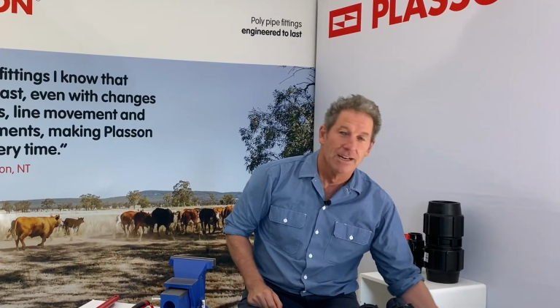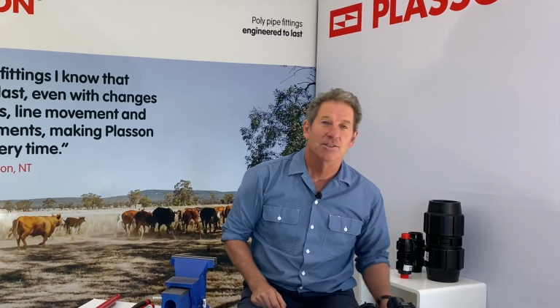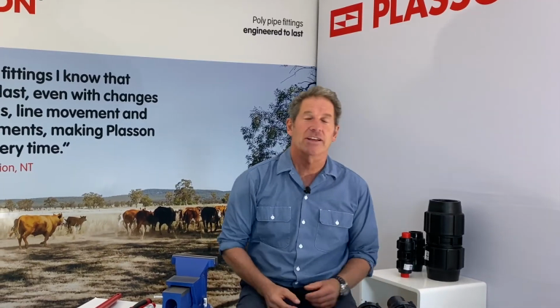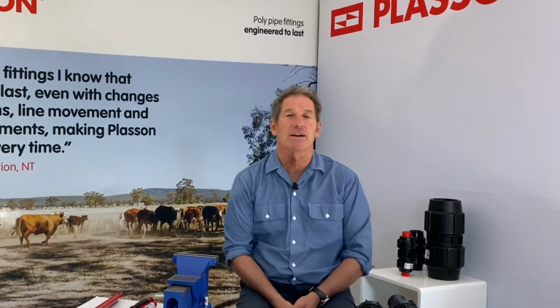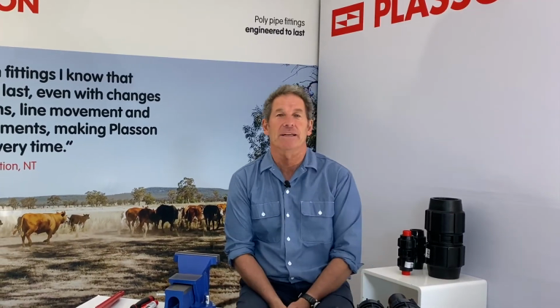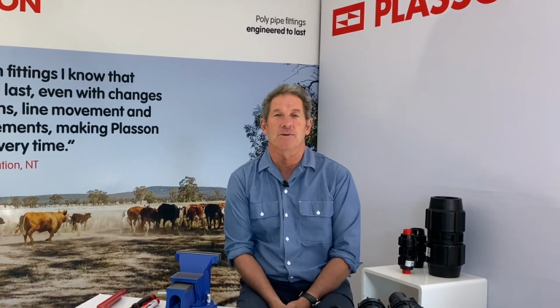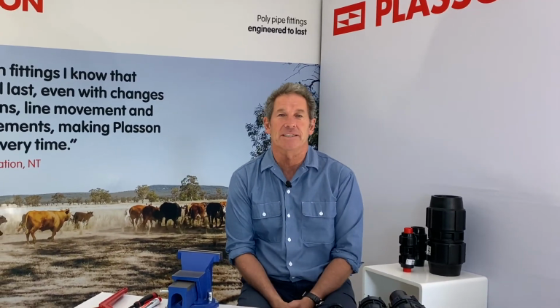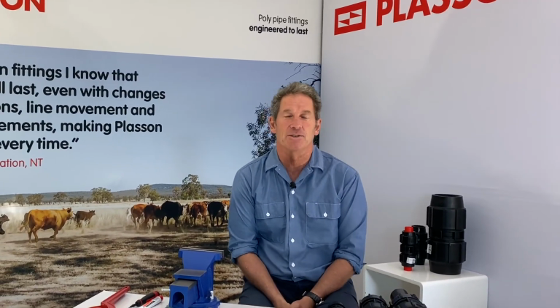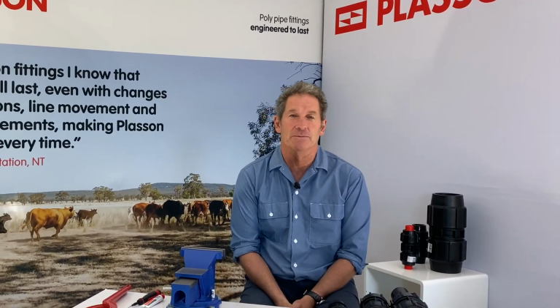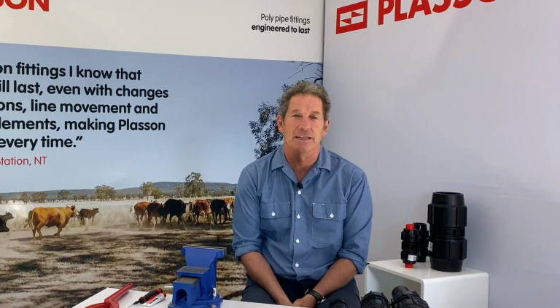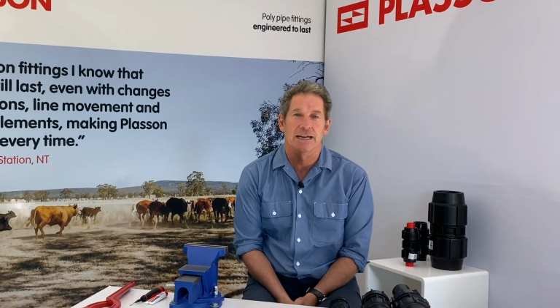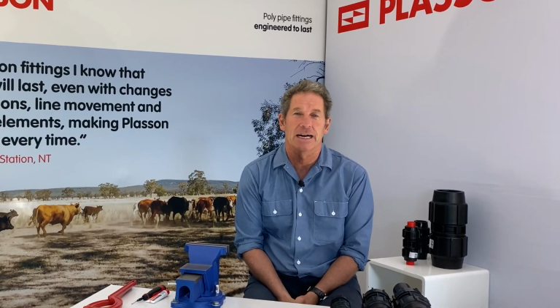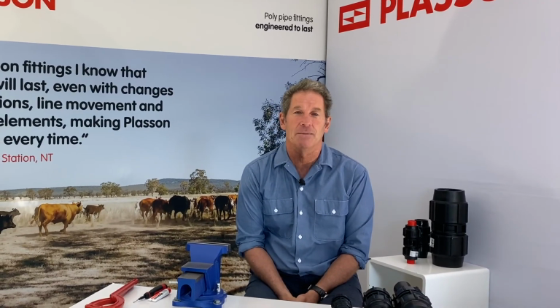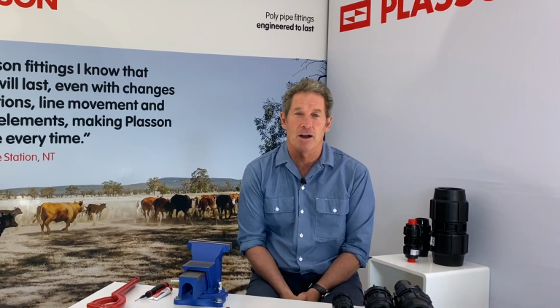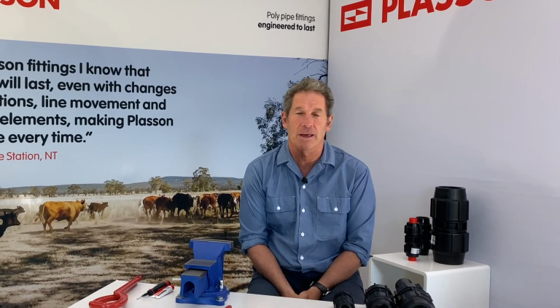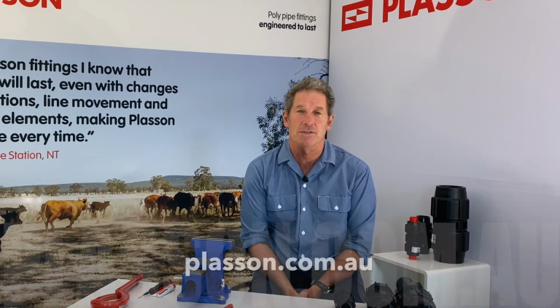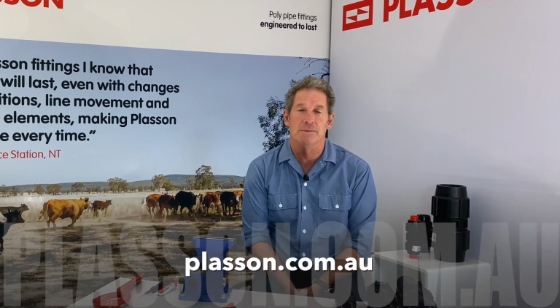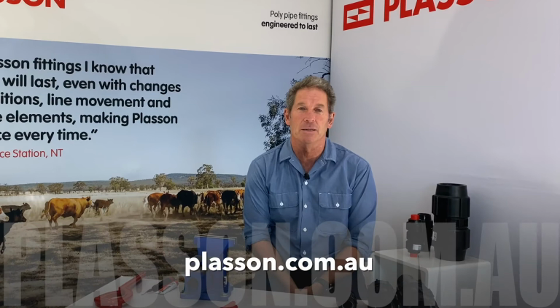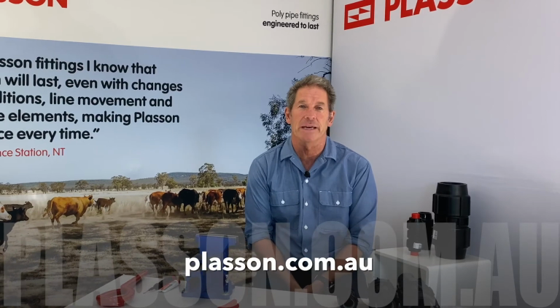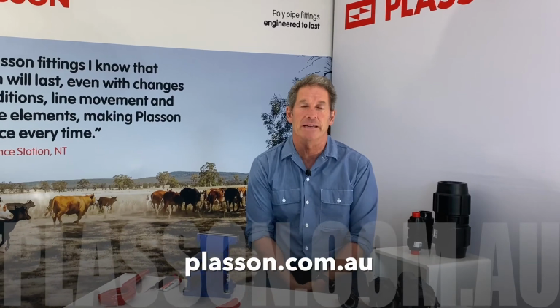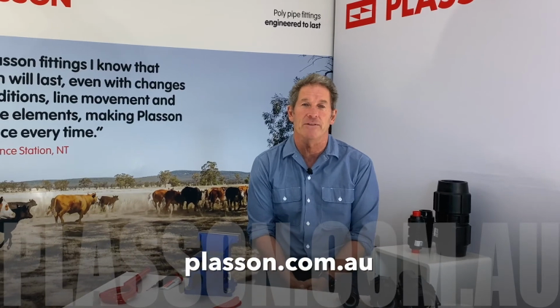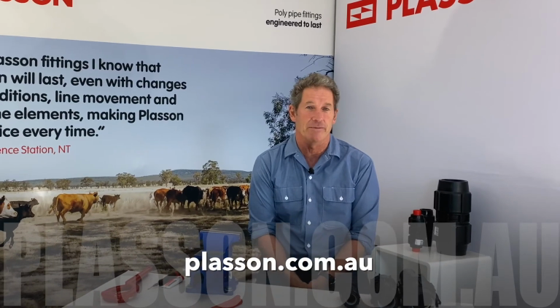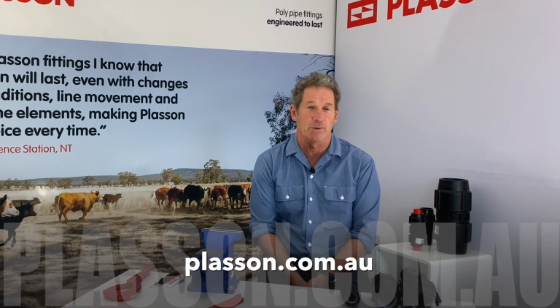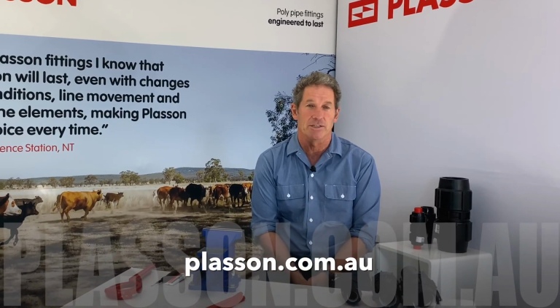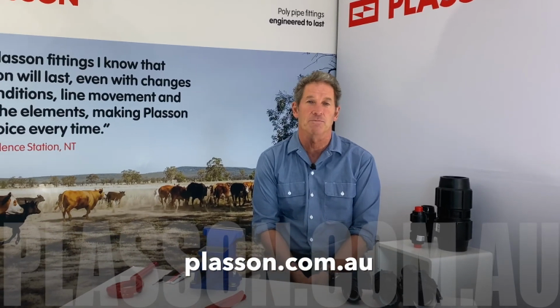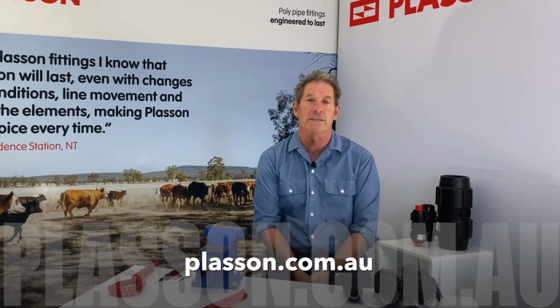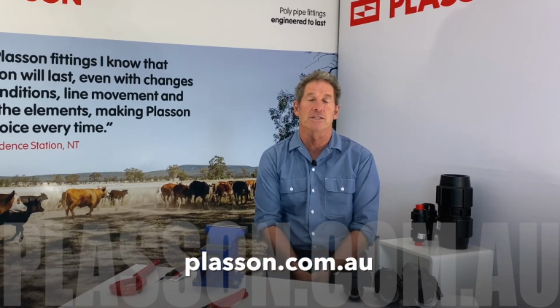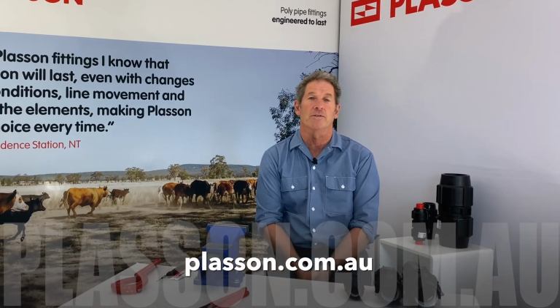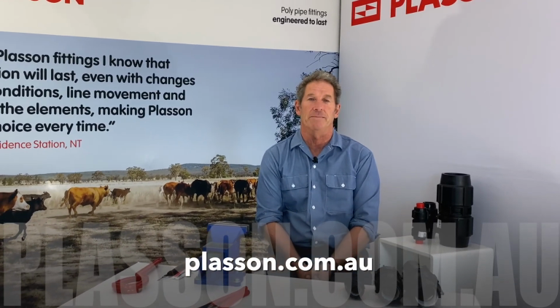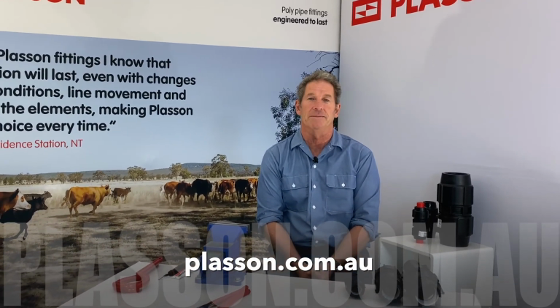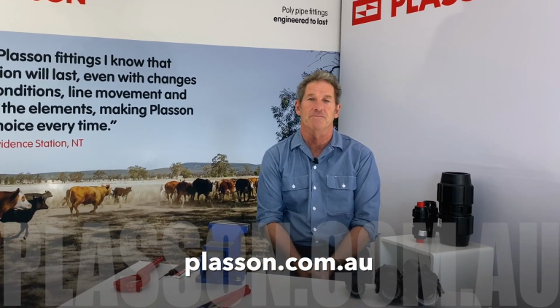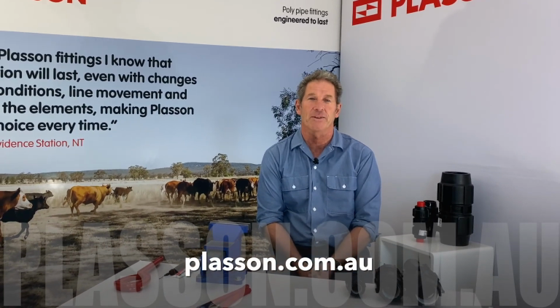So that's how Plasson gets the job done. I hope that was some help, and if you have any questions please just contact me. Thank you.